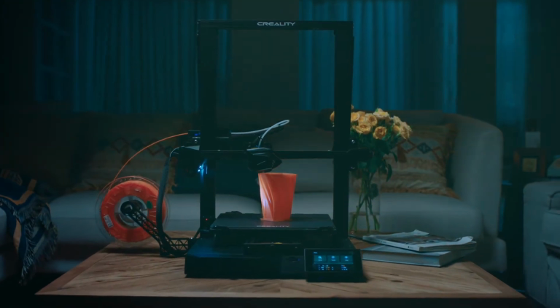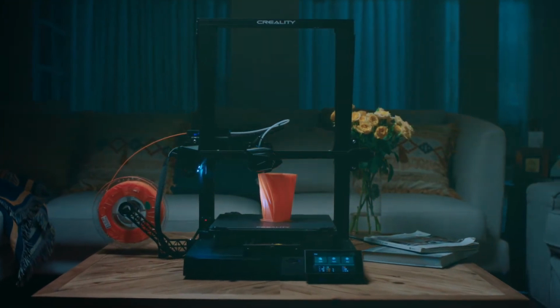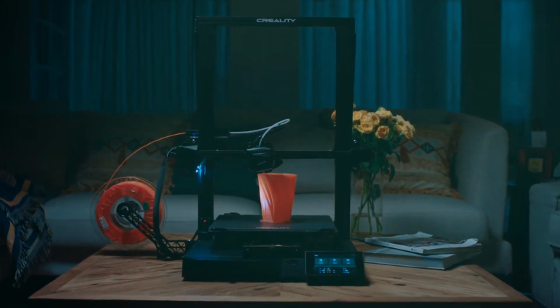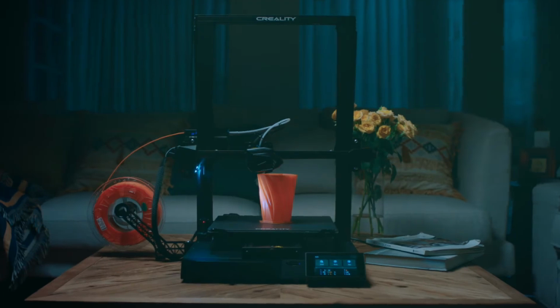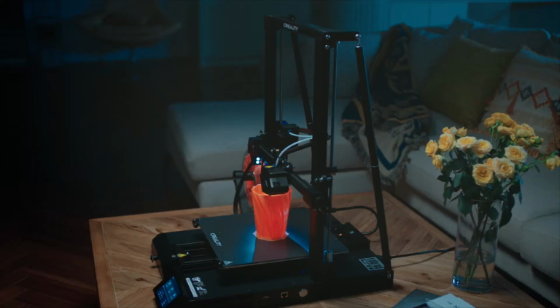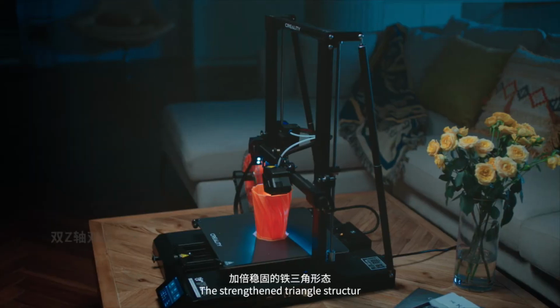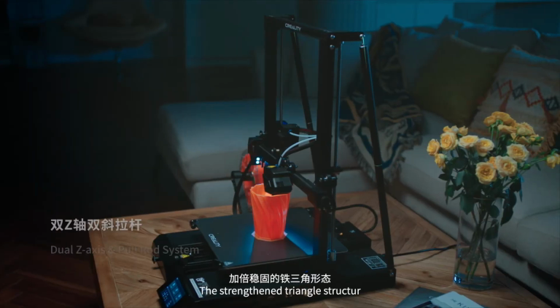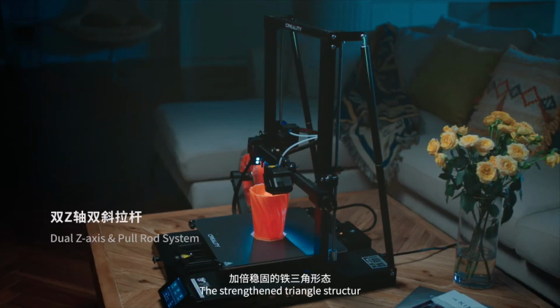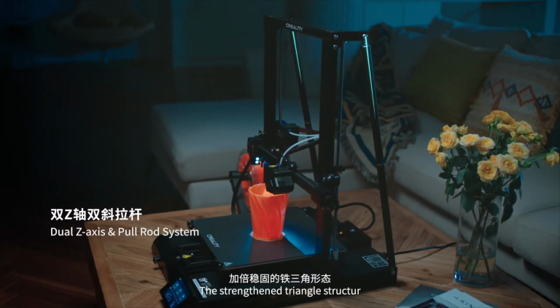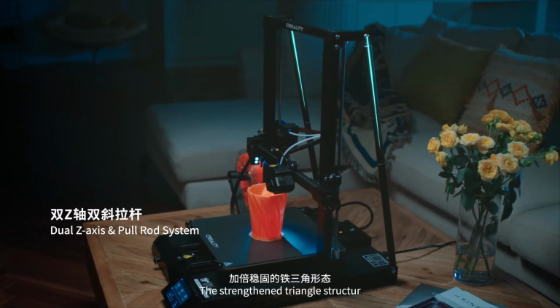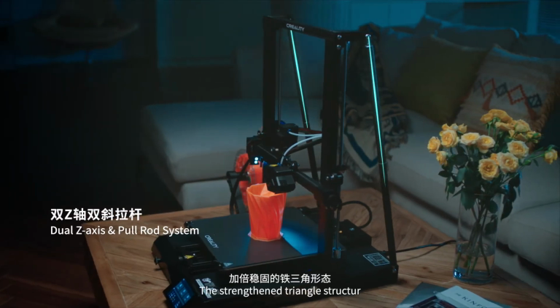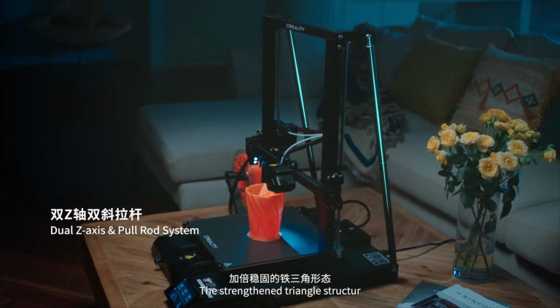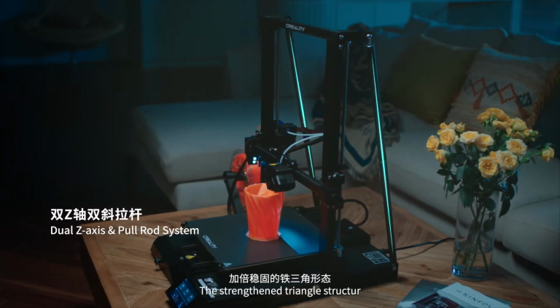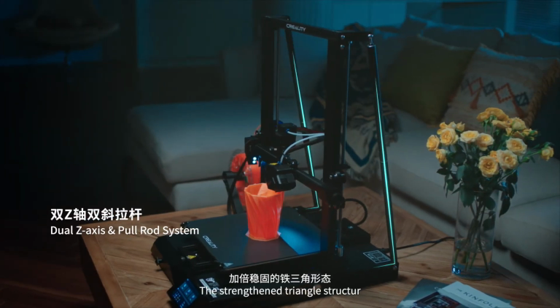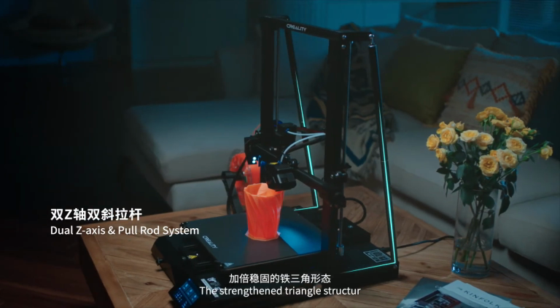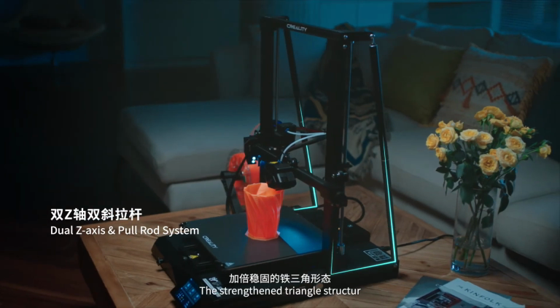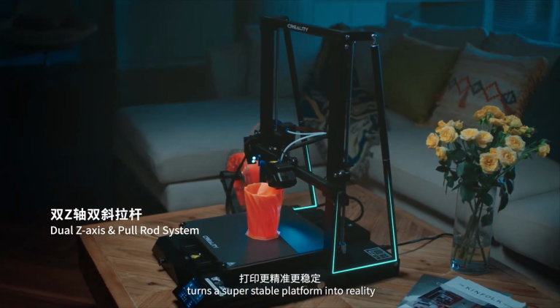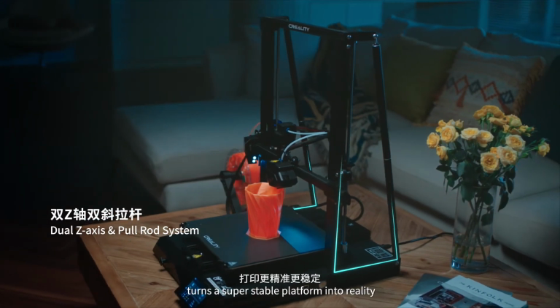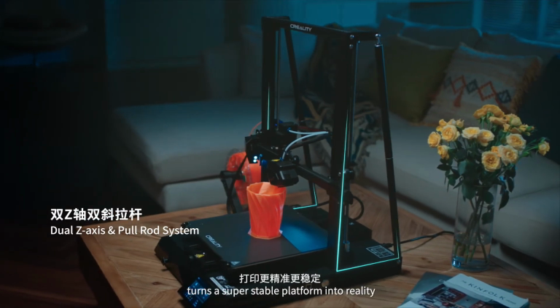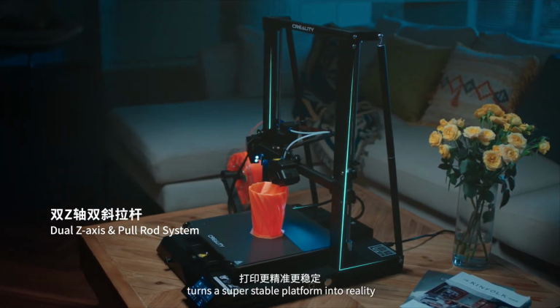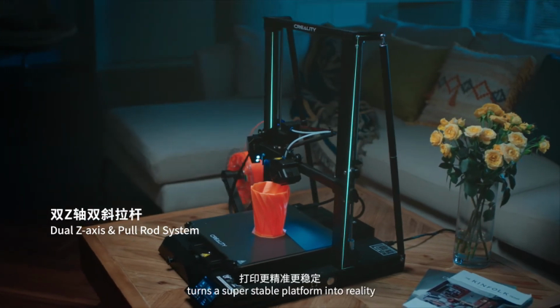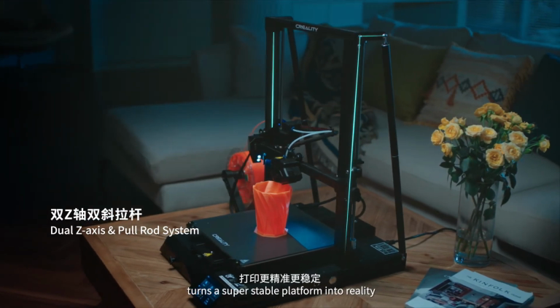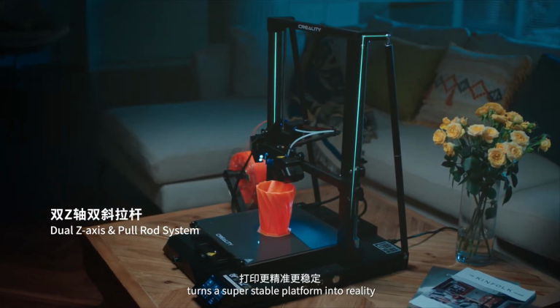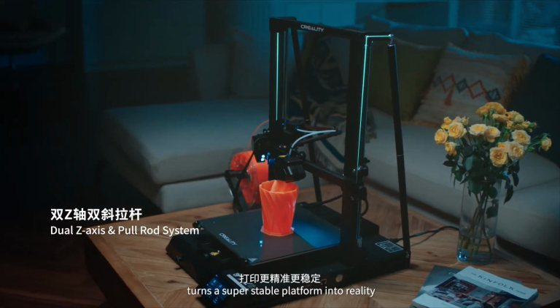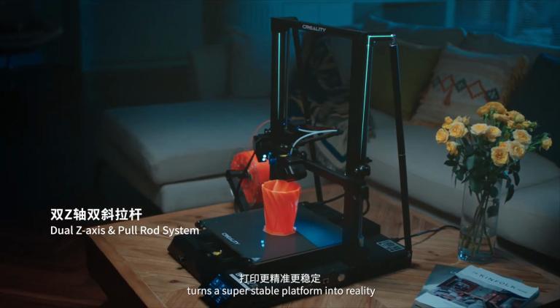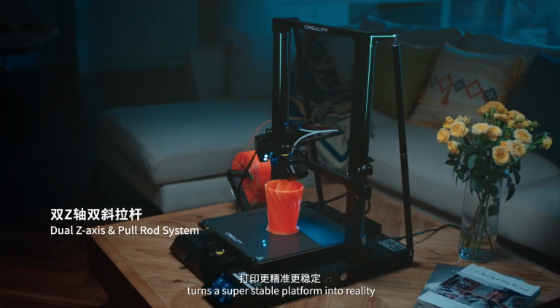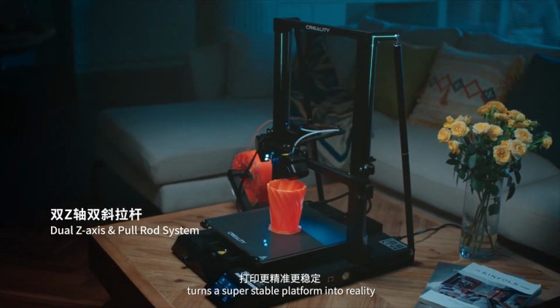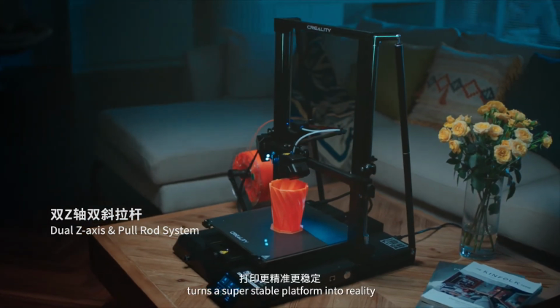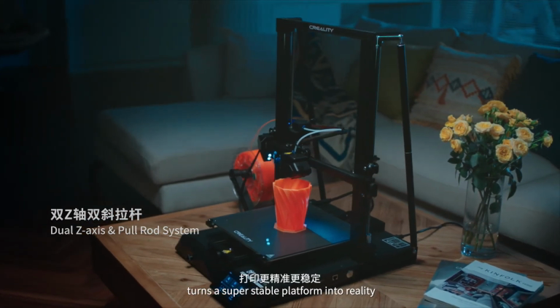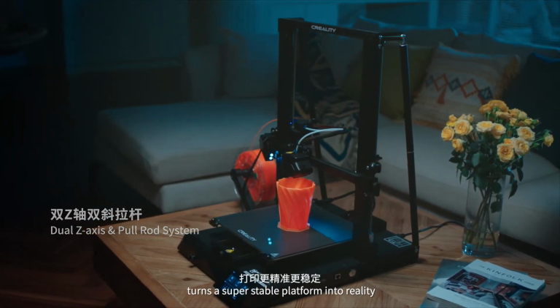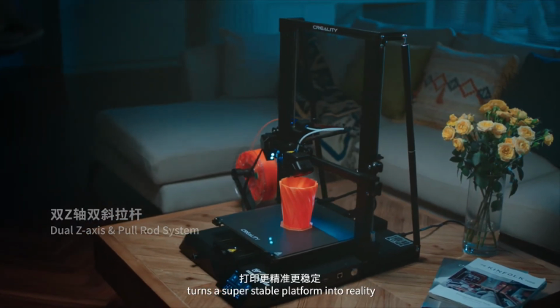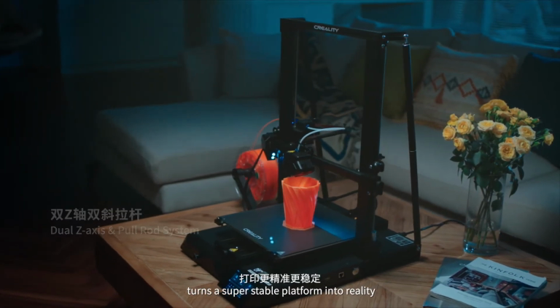The strengthened triangle structure provides a super stable platform for the machine.